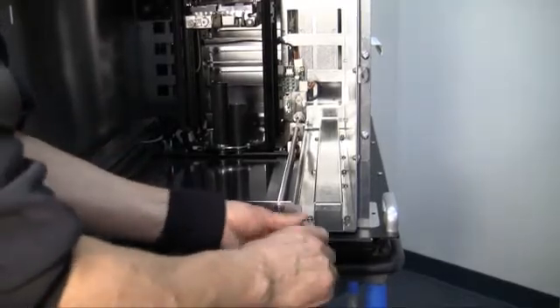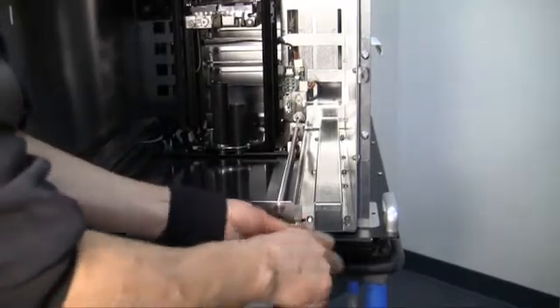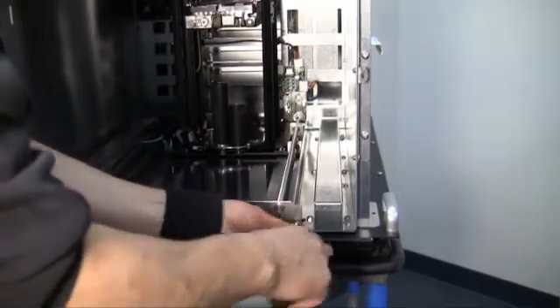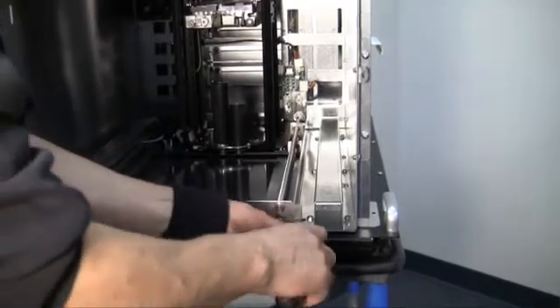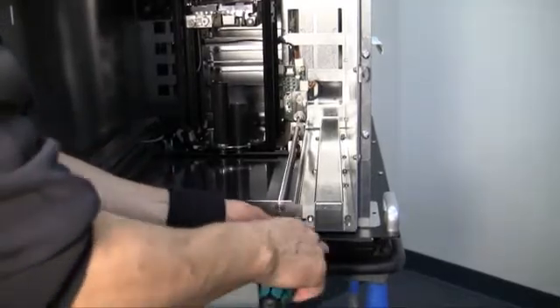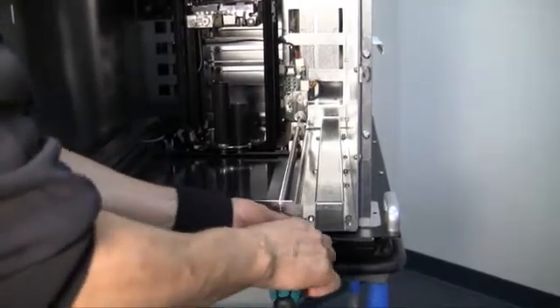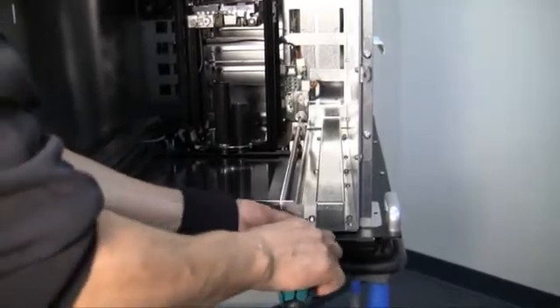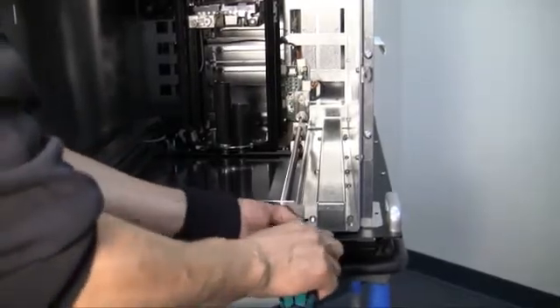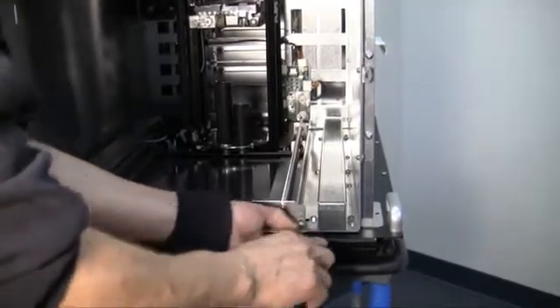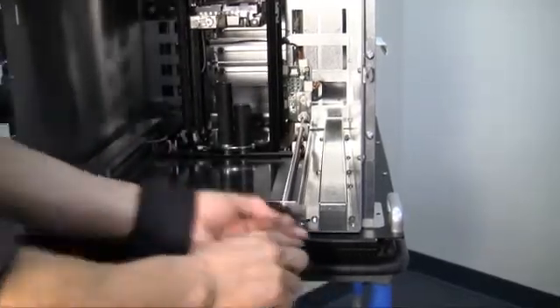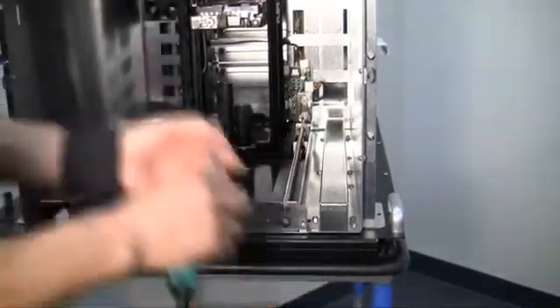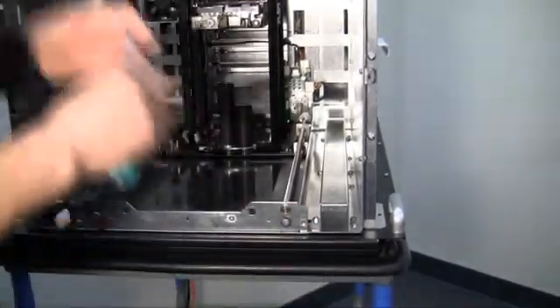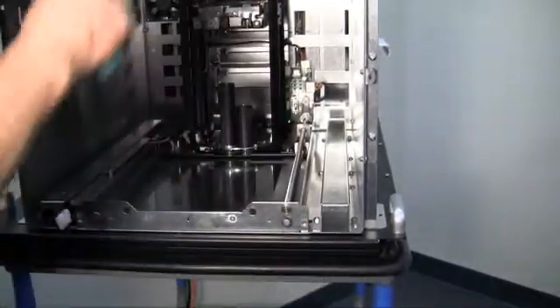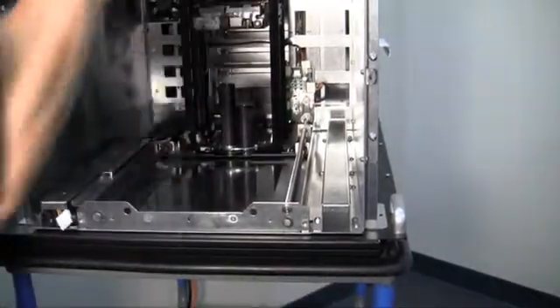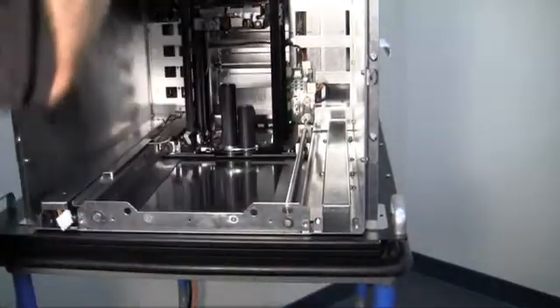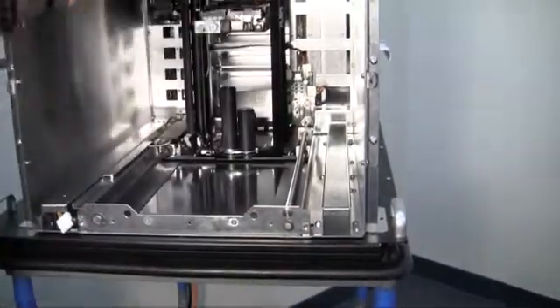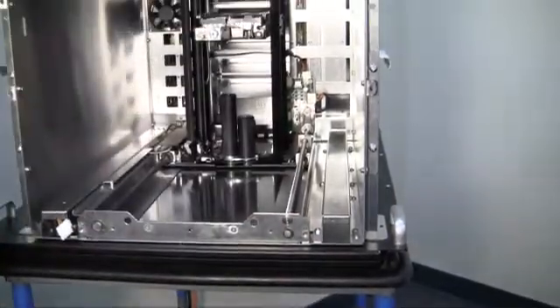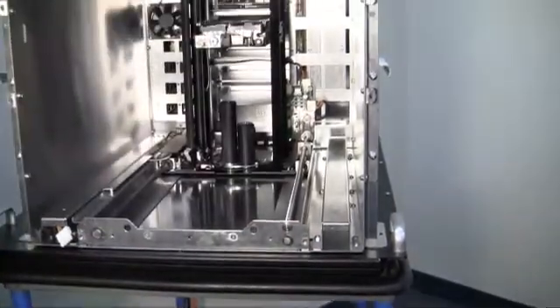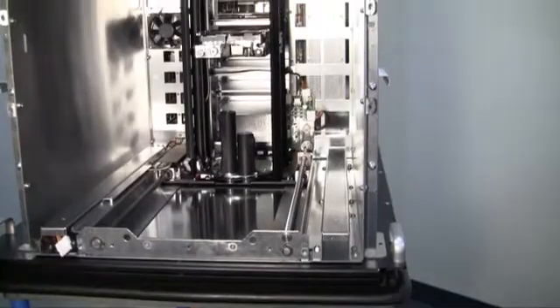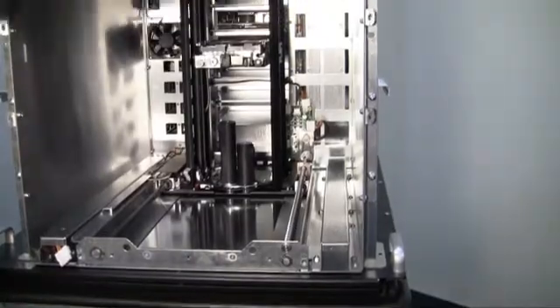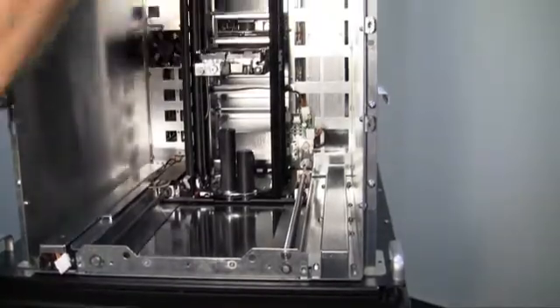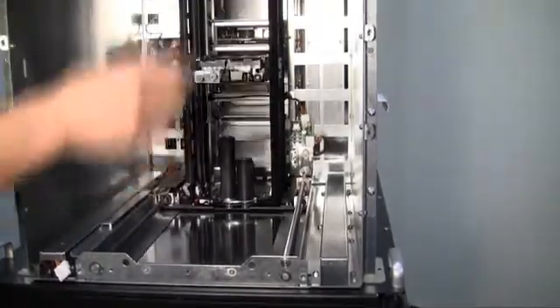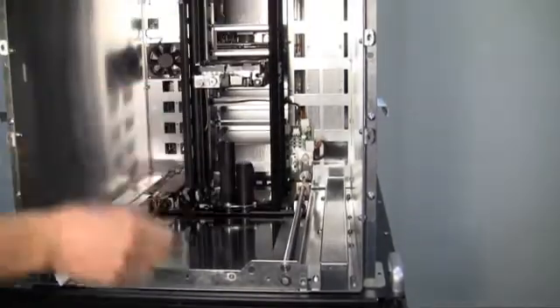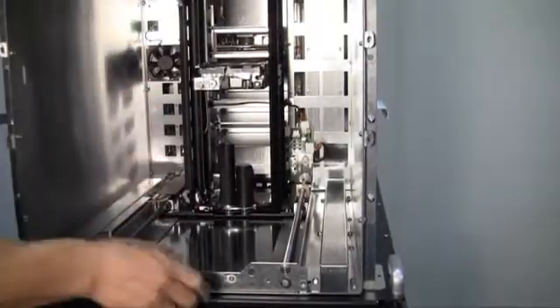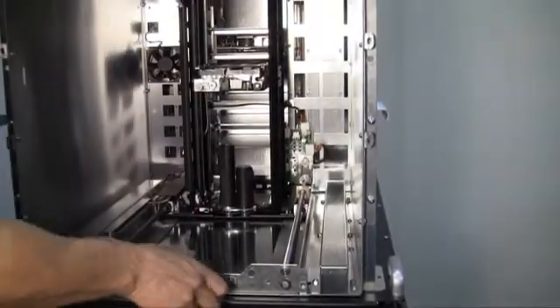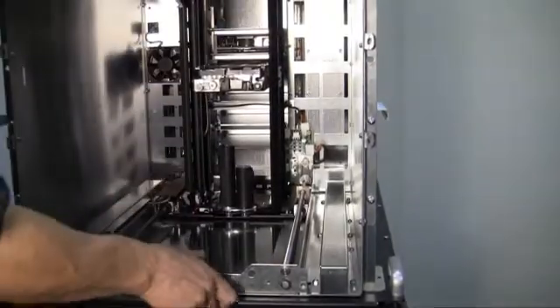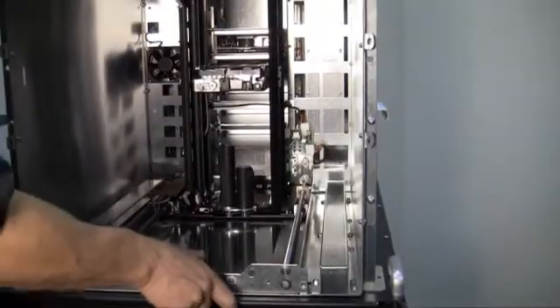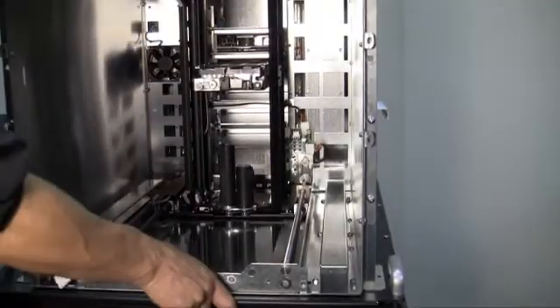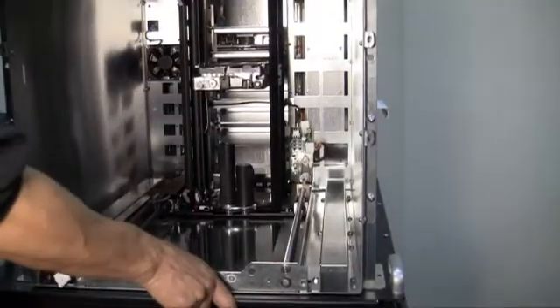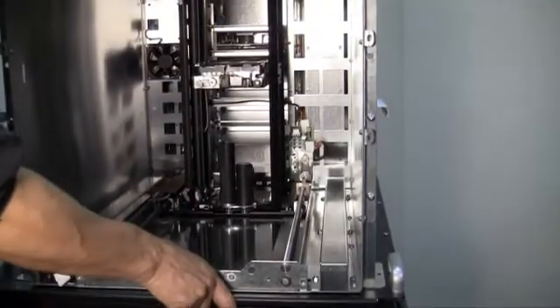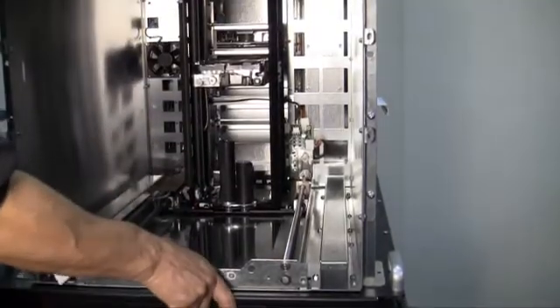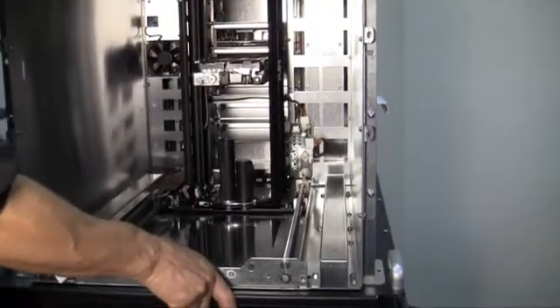Carefully slide the carriage assembly out using one hand to support the front of the assembly.